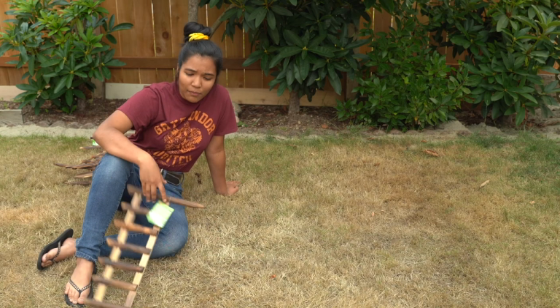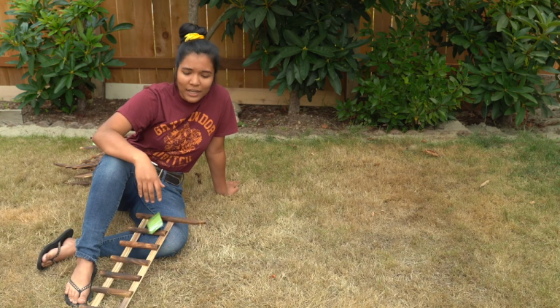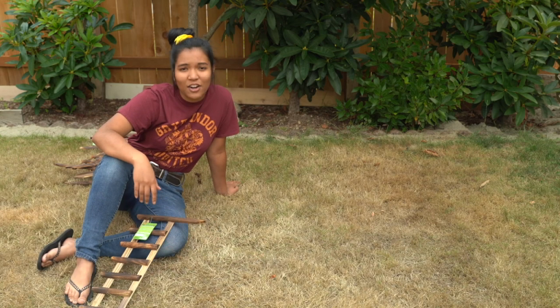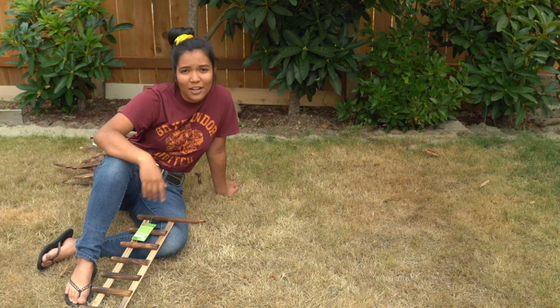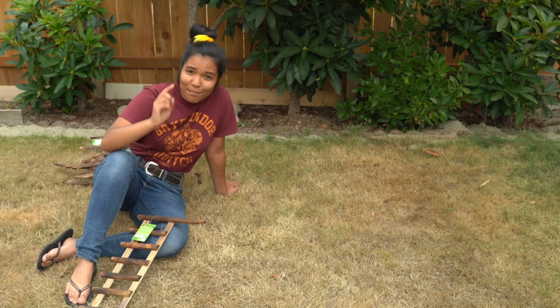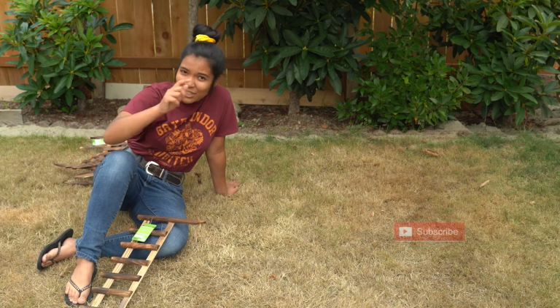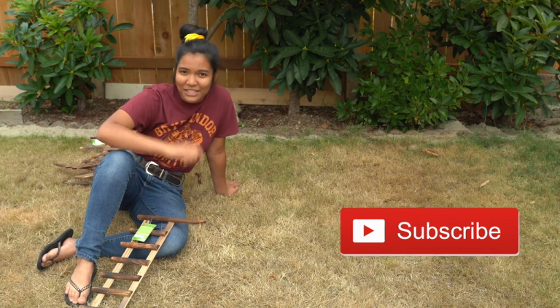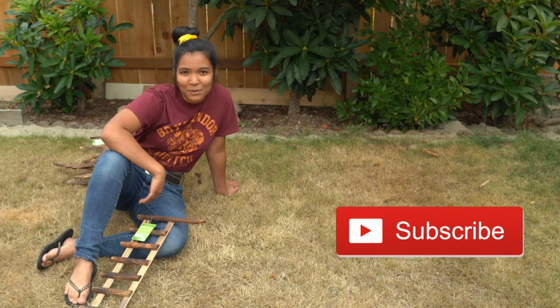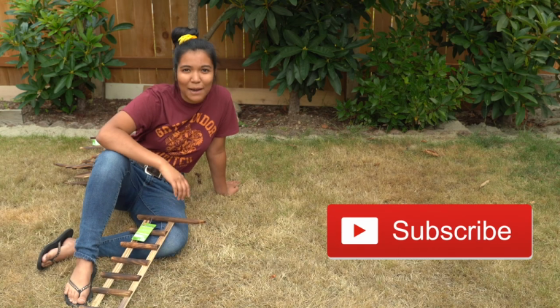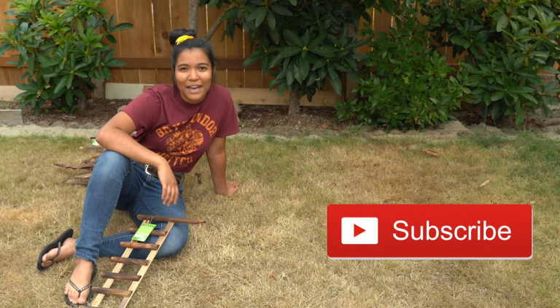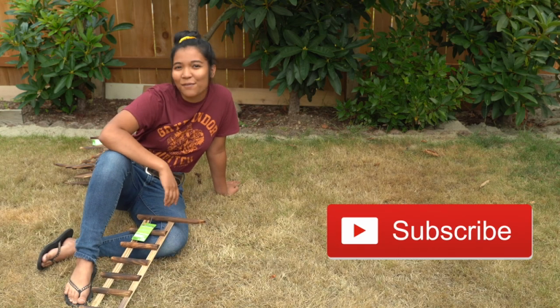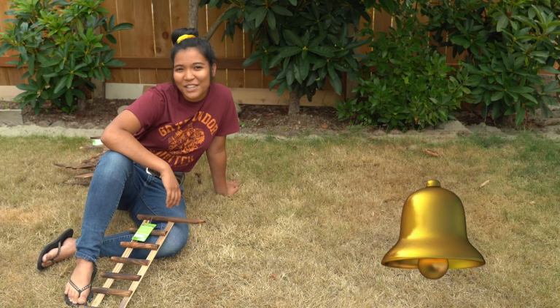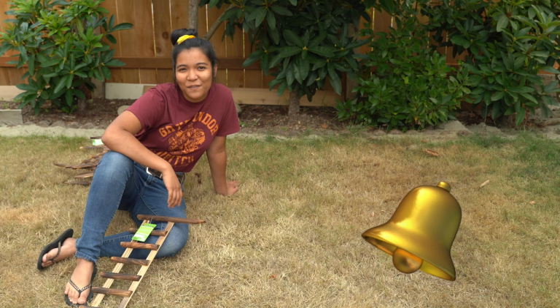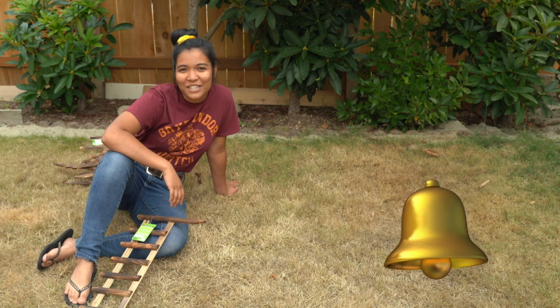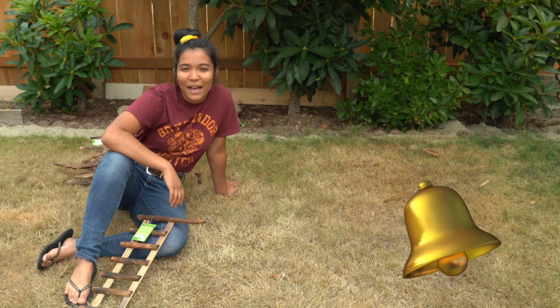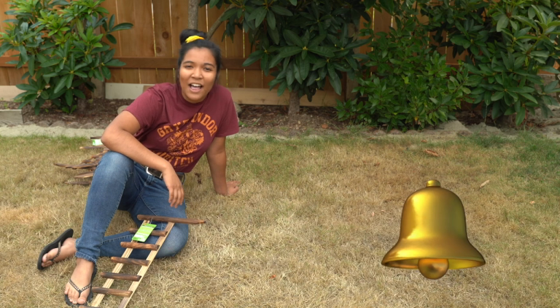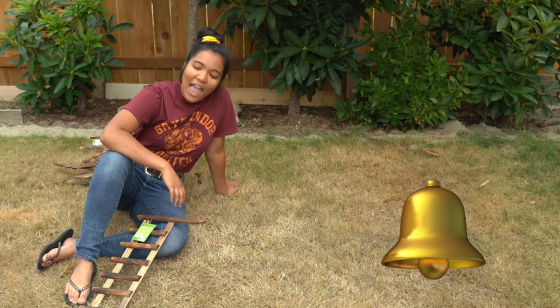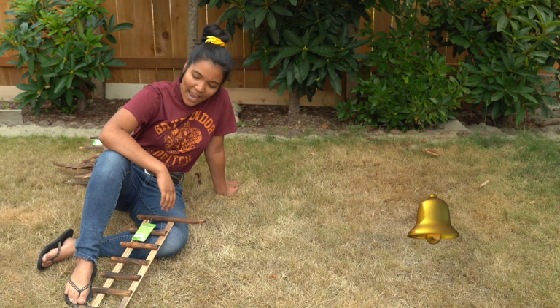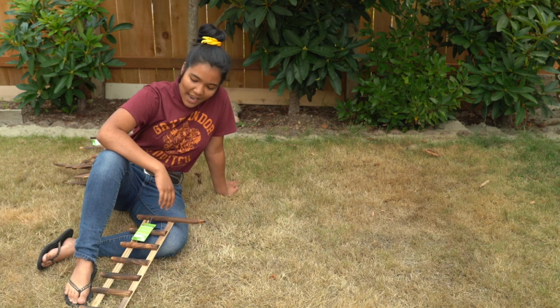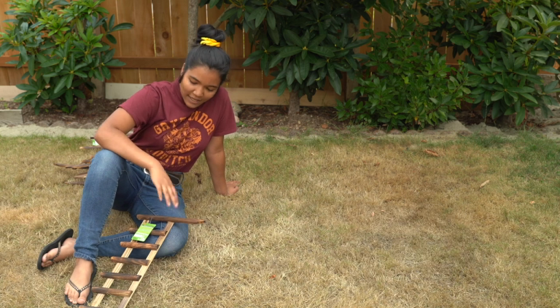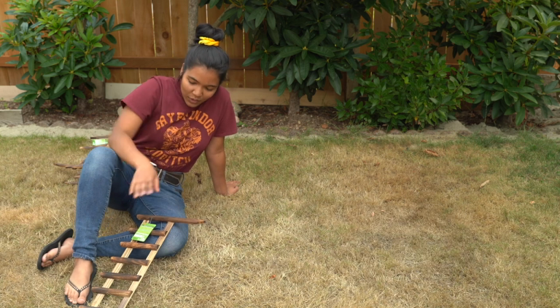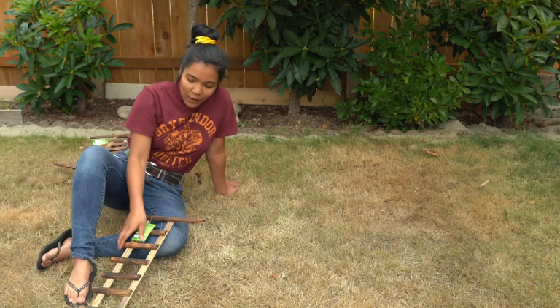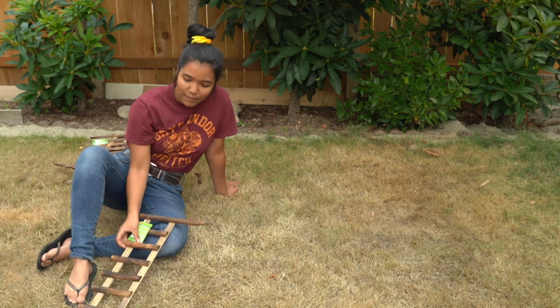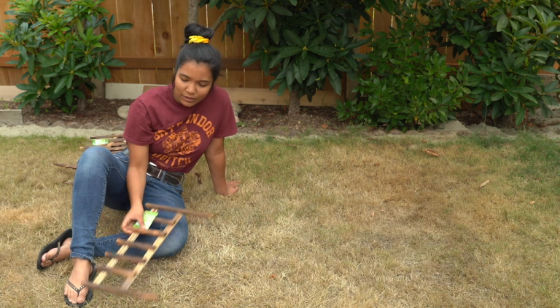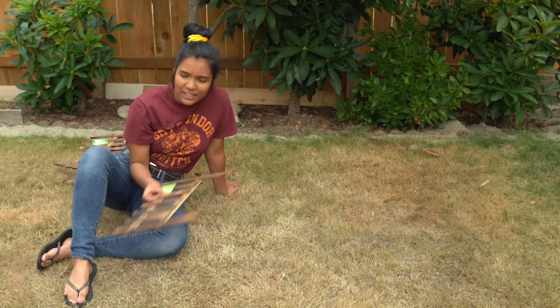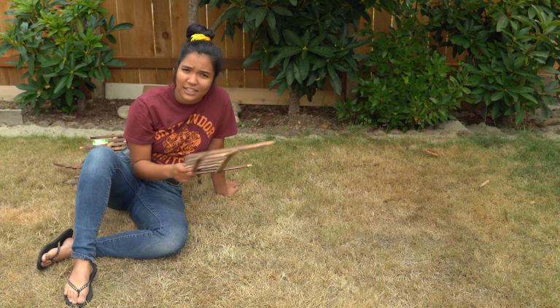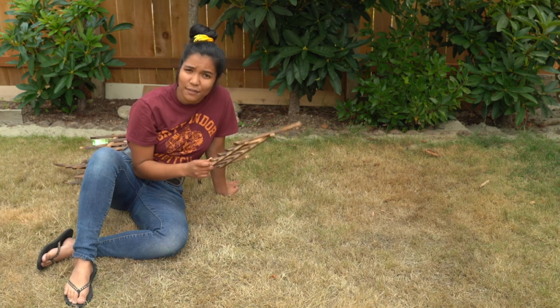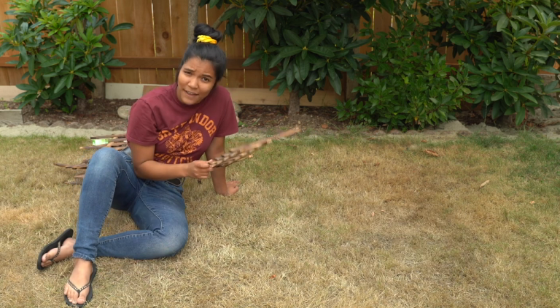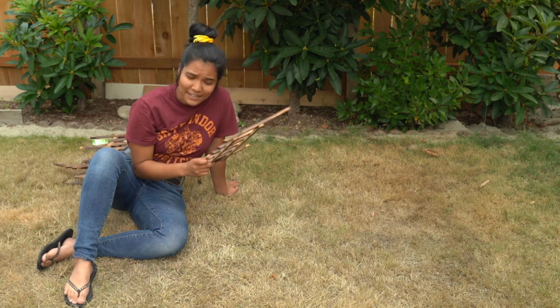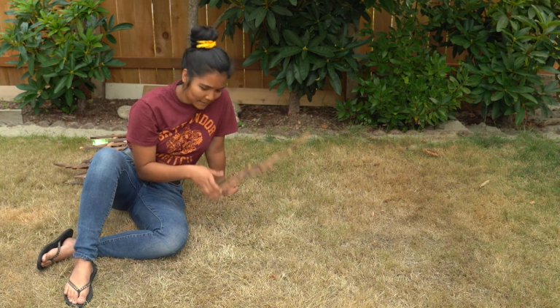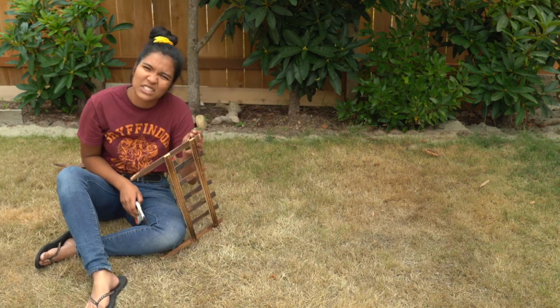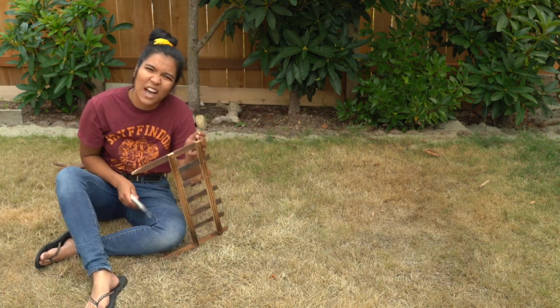But before we get started, make sure to hit the subscribe button and ring the notification bell. And we're gonna go ahead and build this little fence first off.